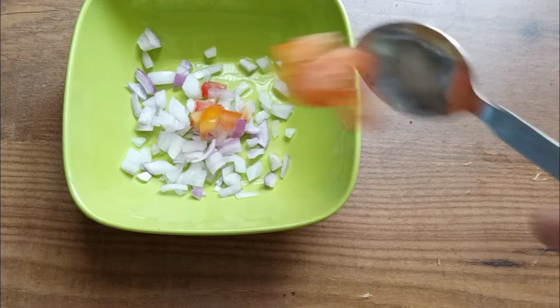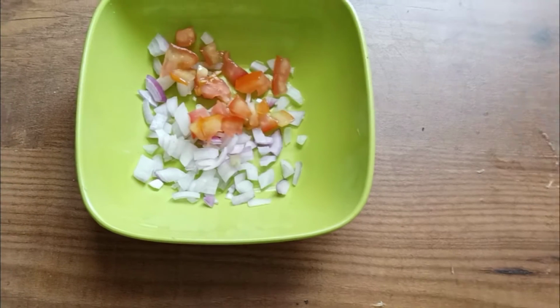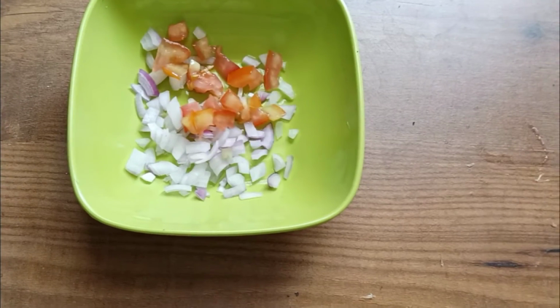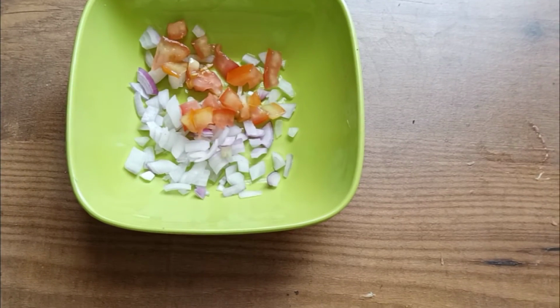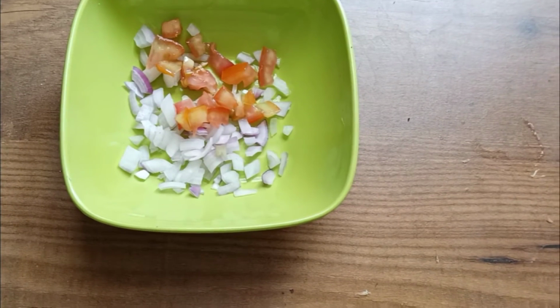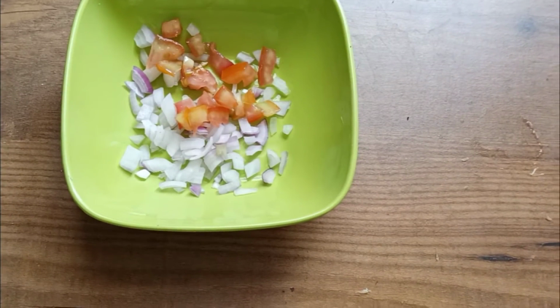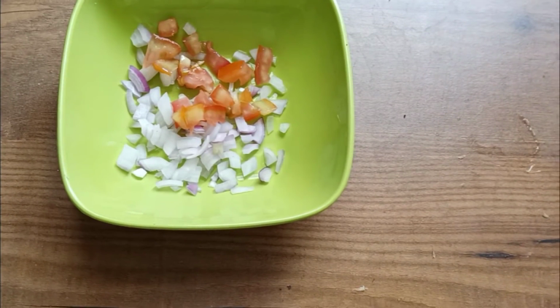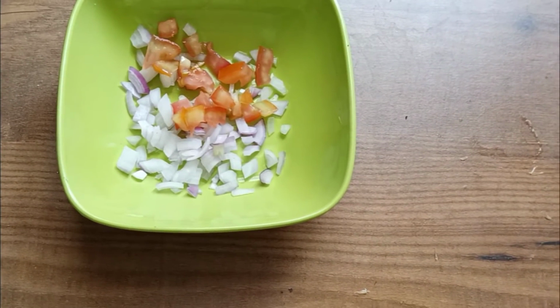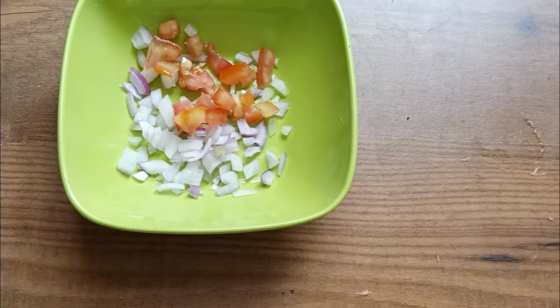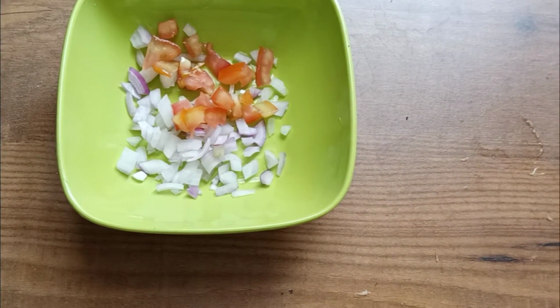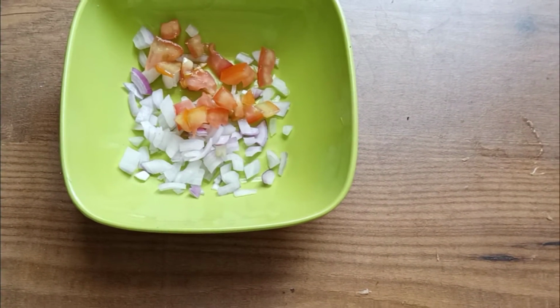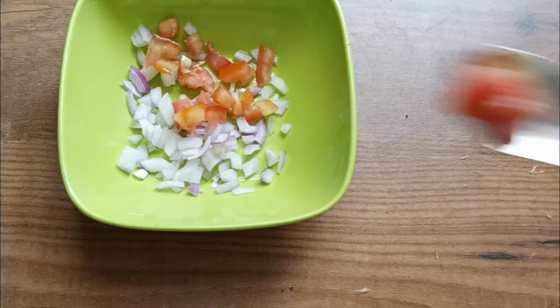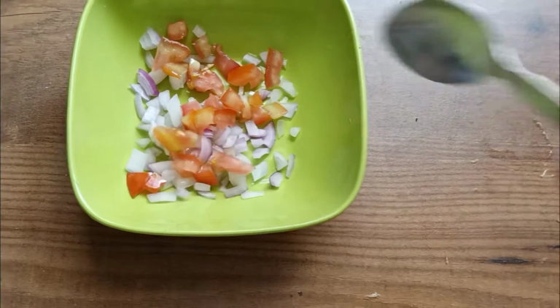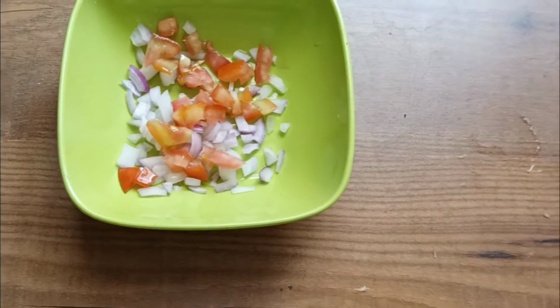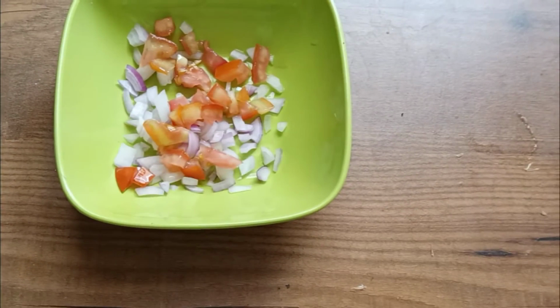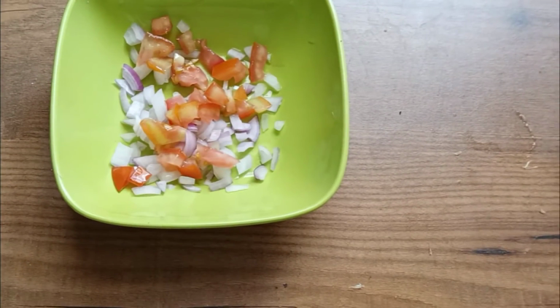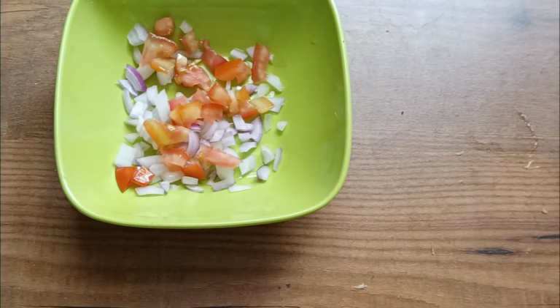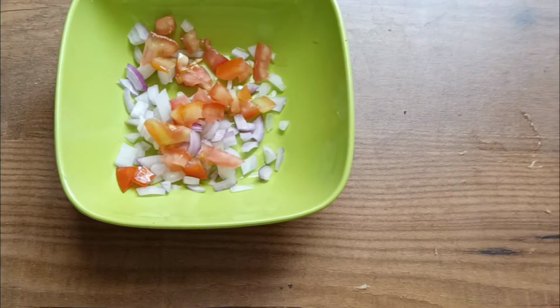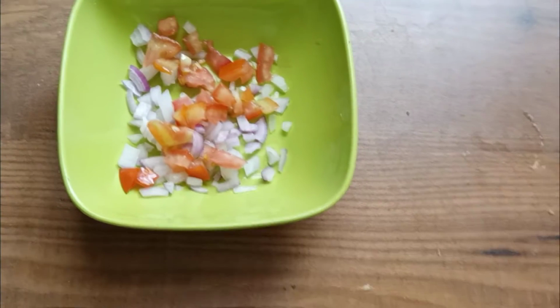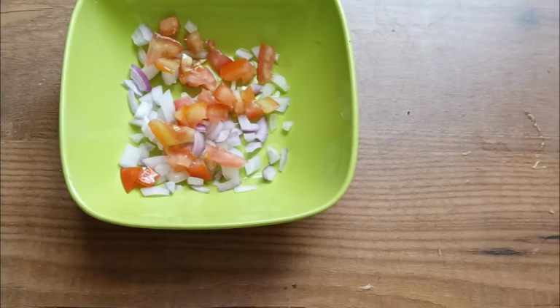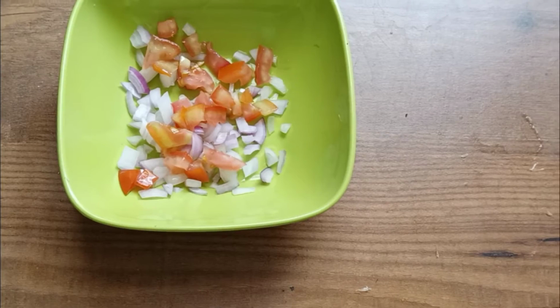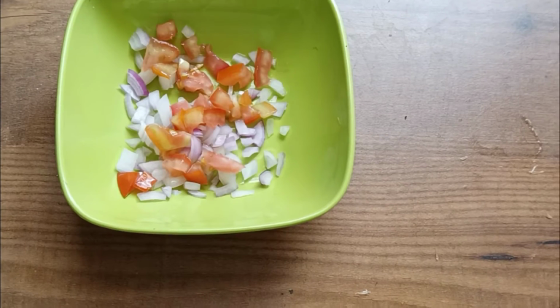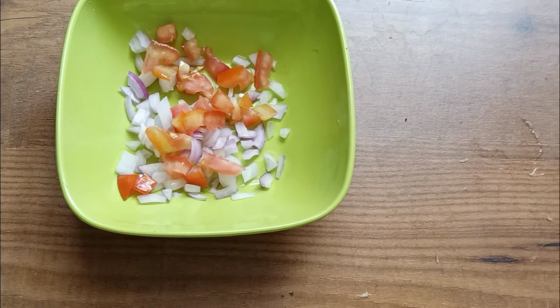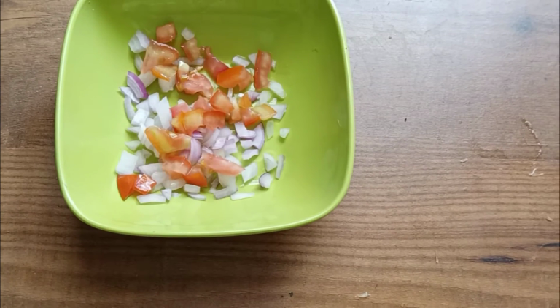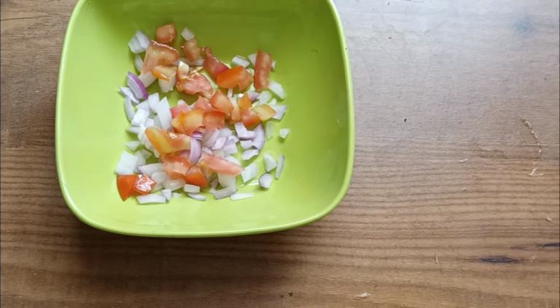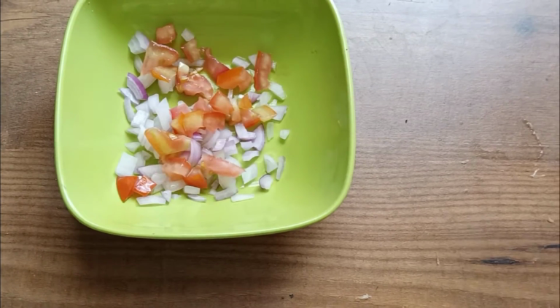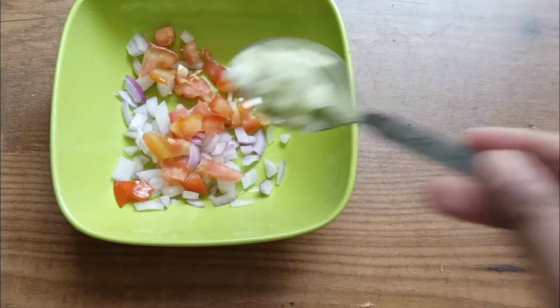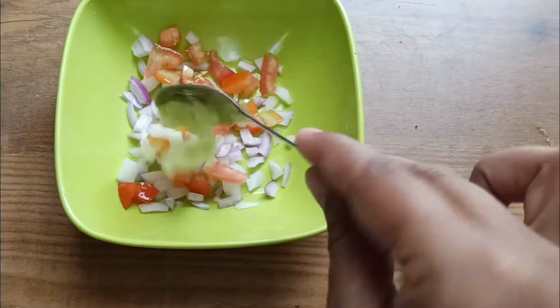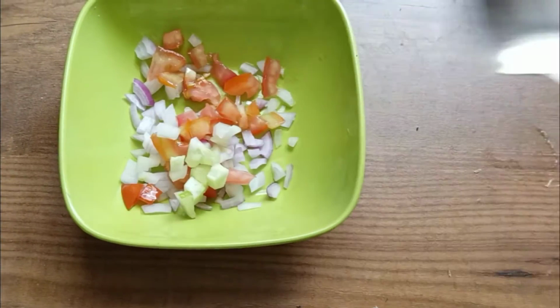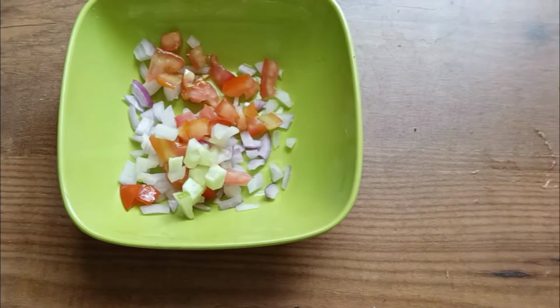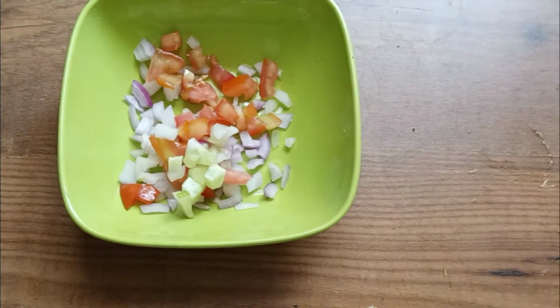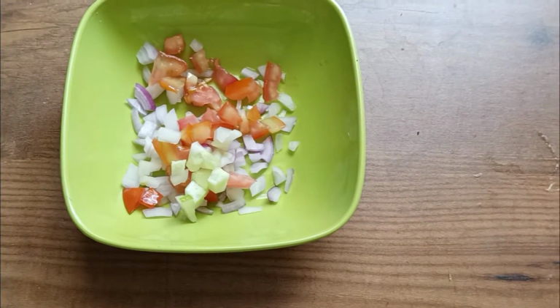It is also available at any grocery shop. It is very tasty bhel — you should try this bhel.